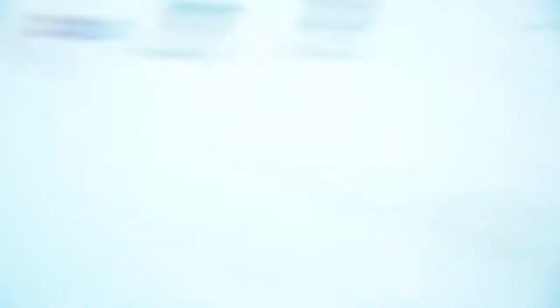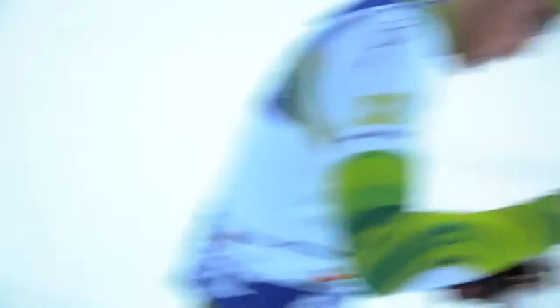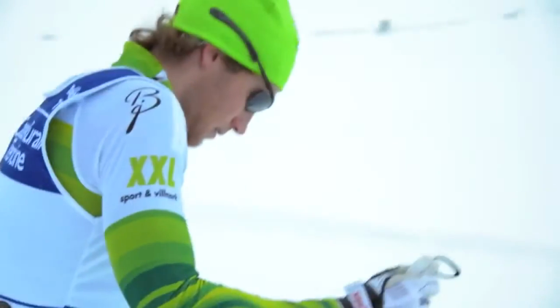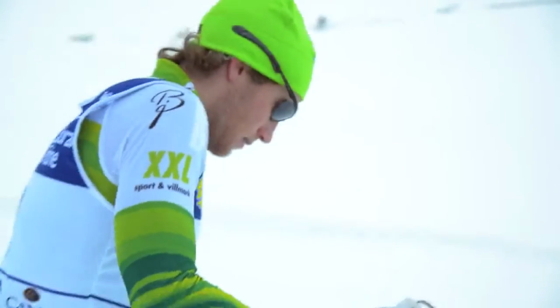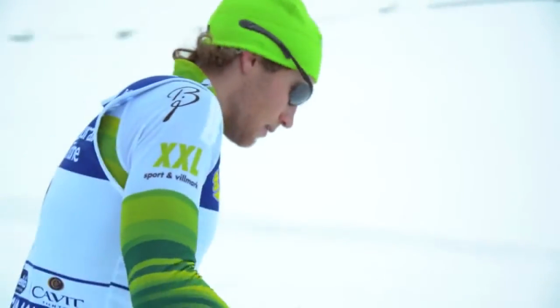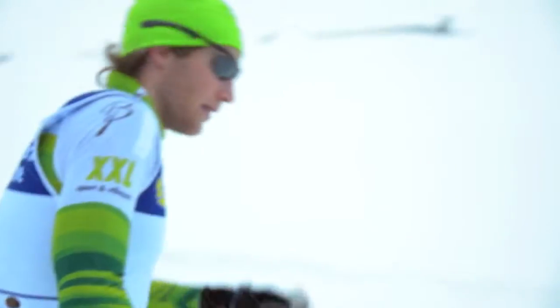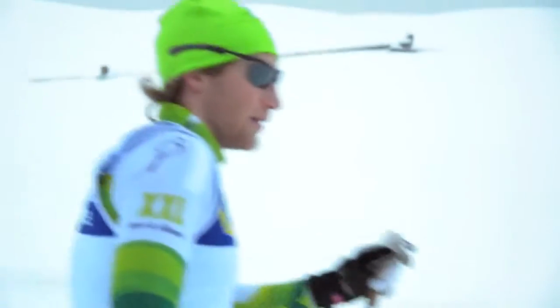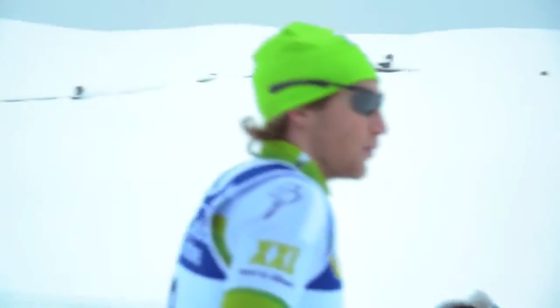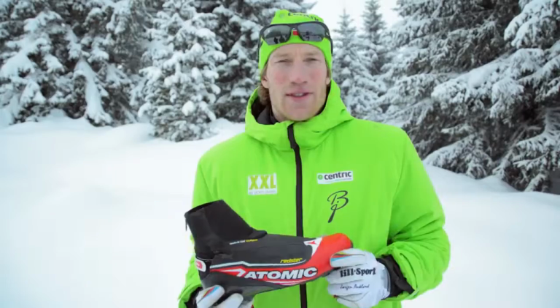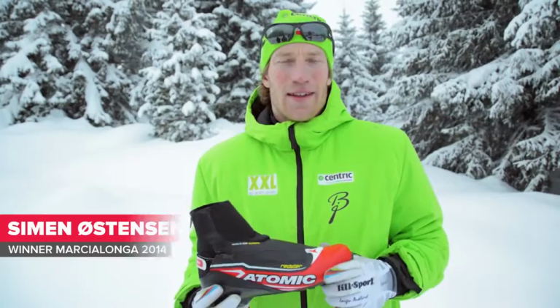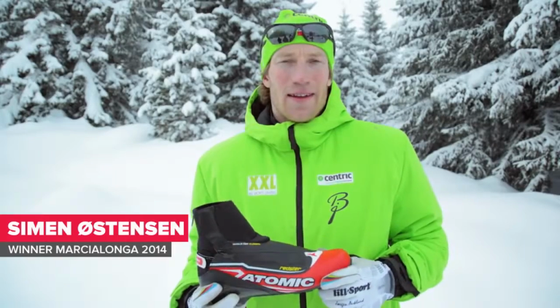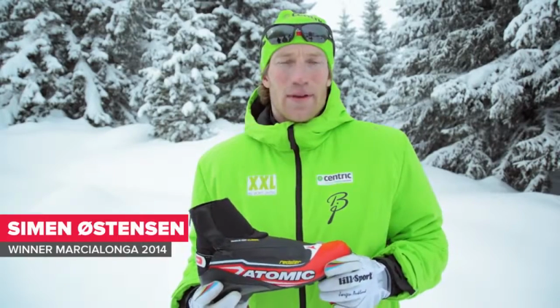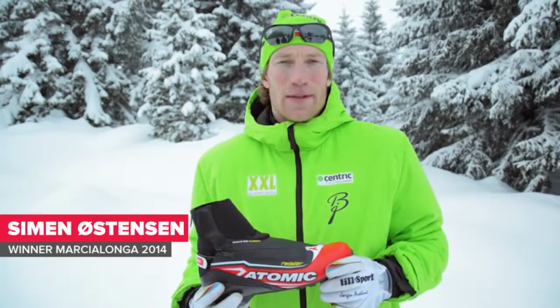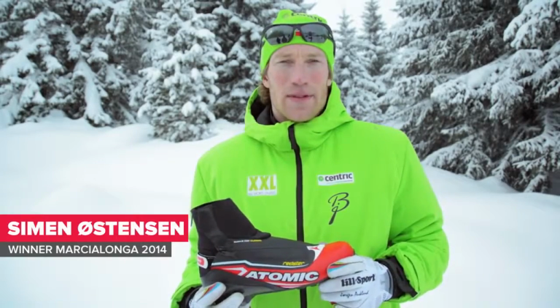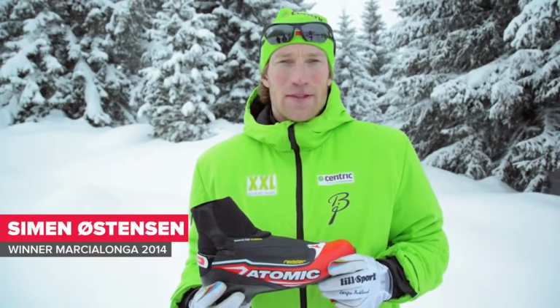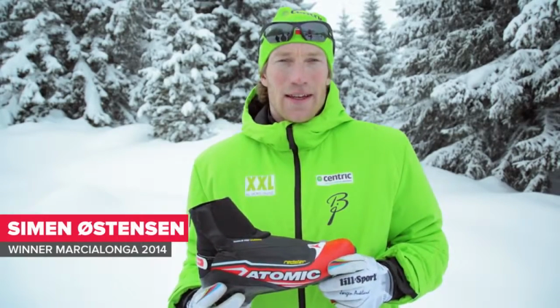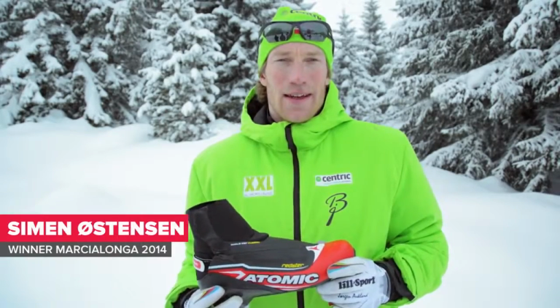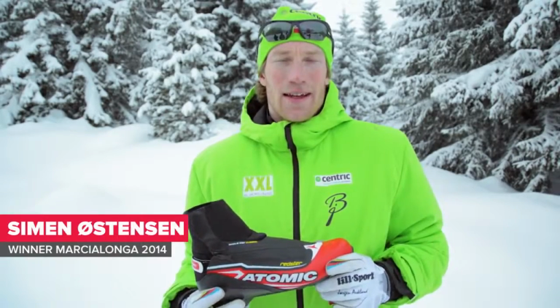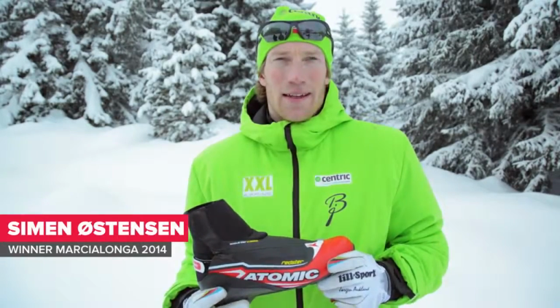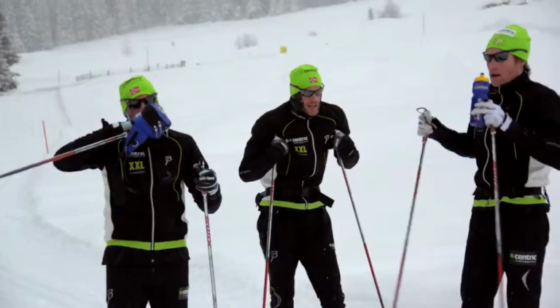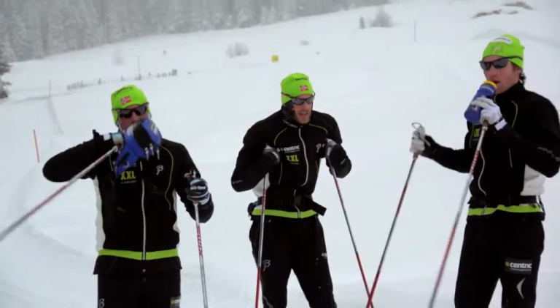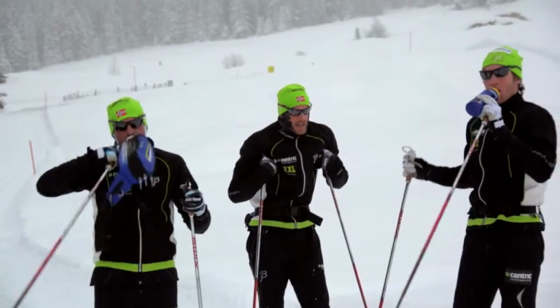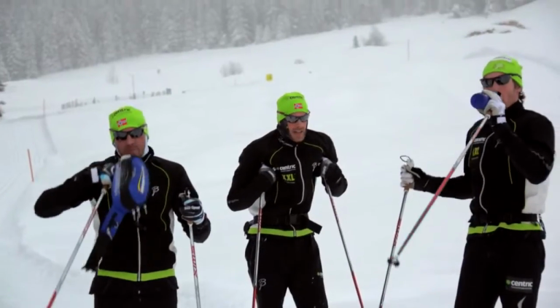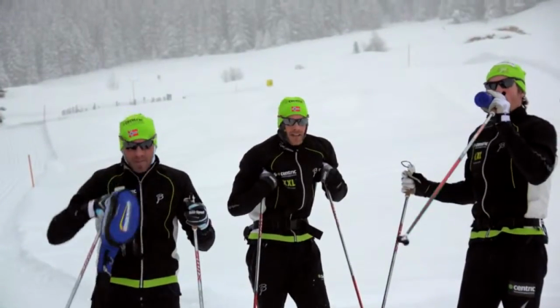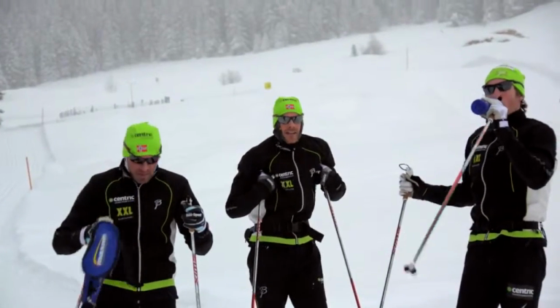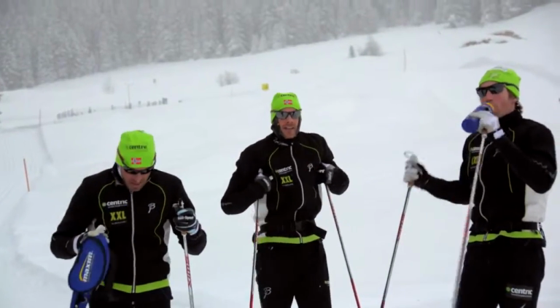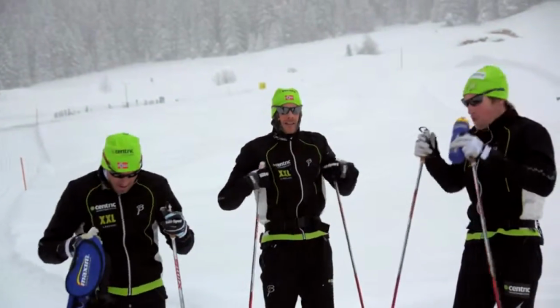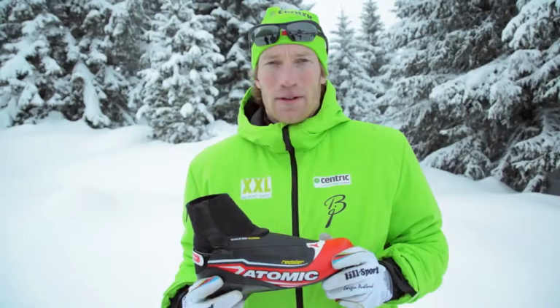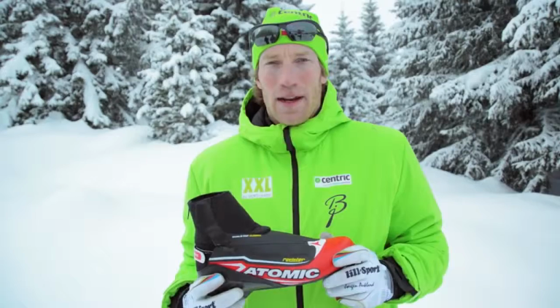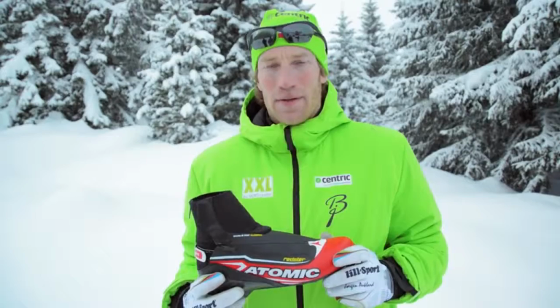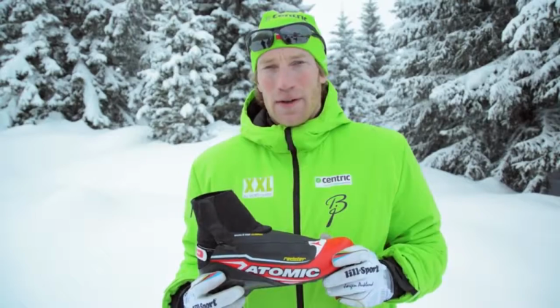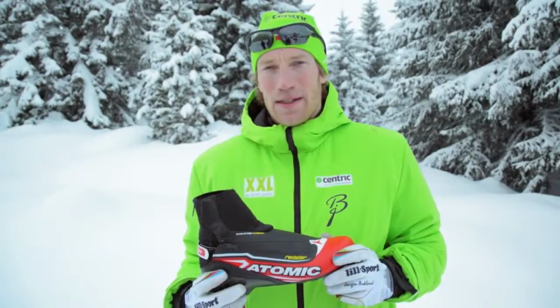Hello, my name is Simon Östensson. I'm from Team Centric and I'm here in Val di Fiemme now, training between races.